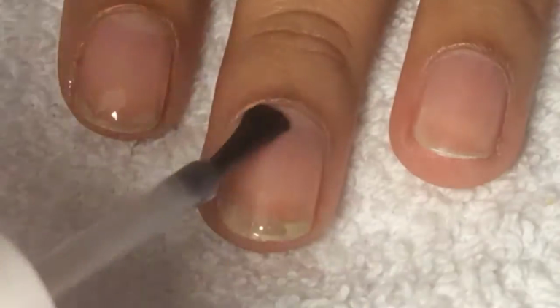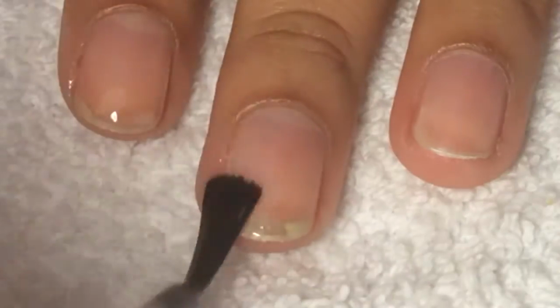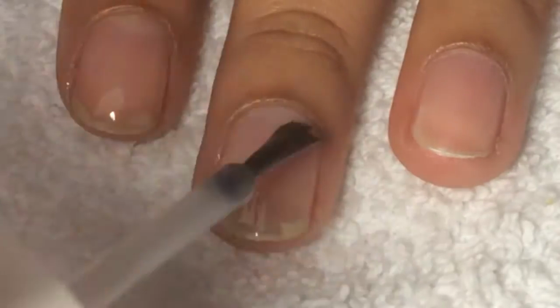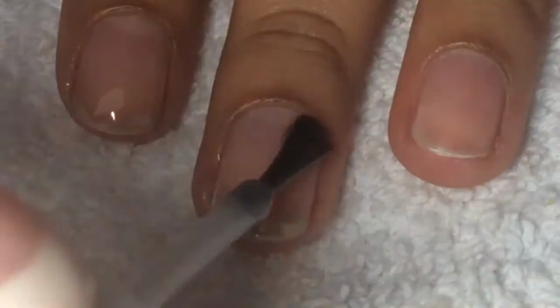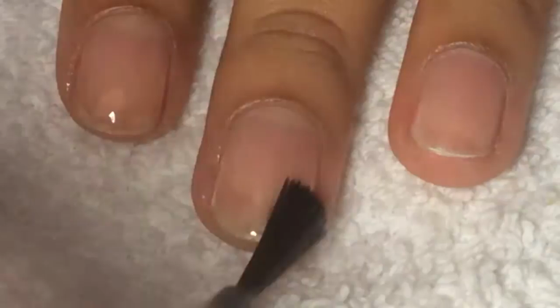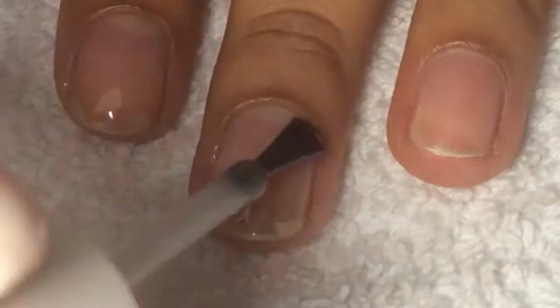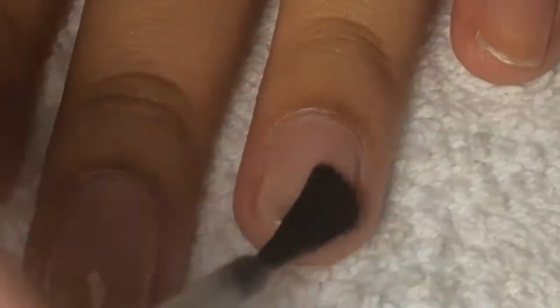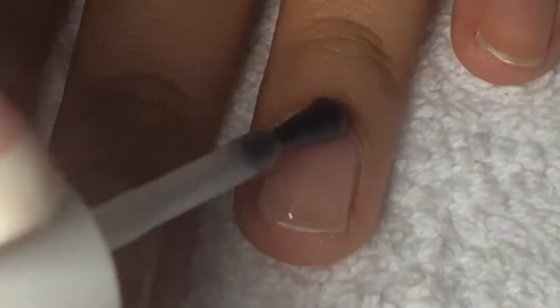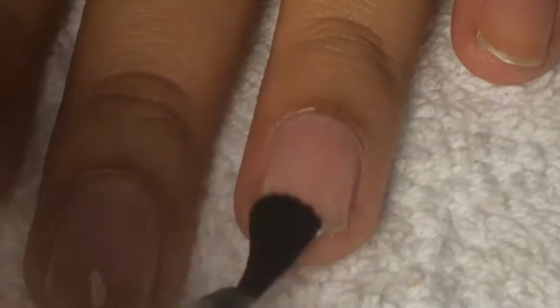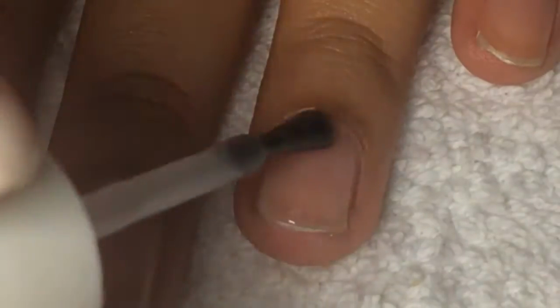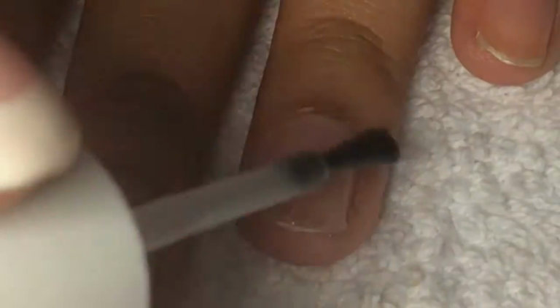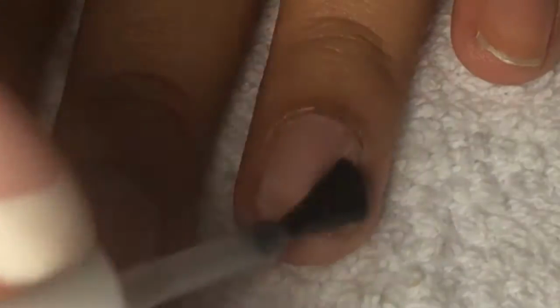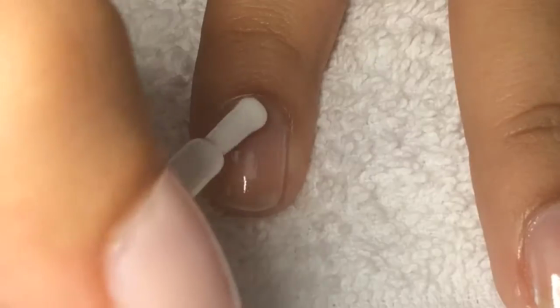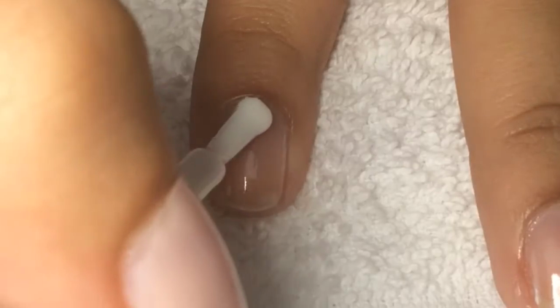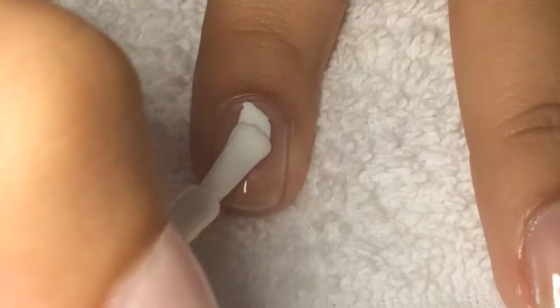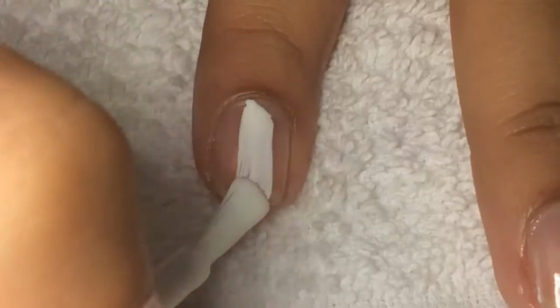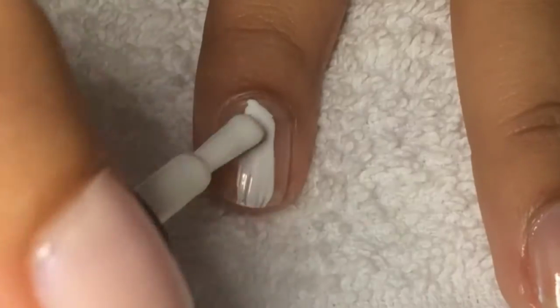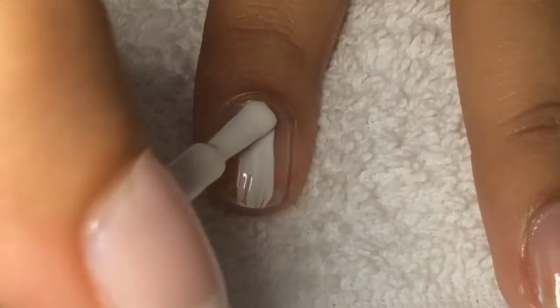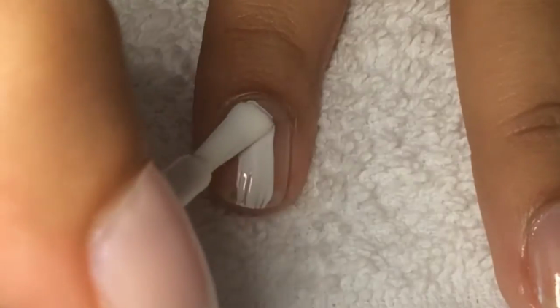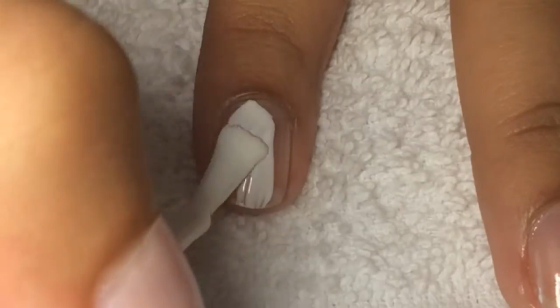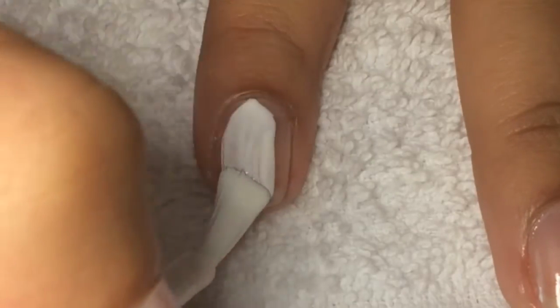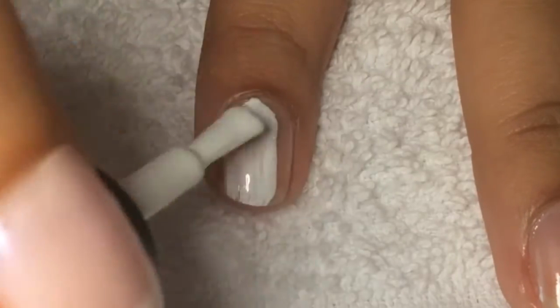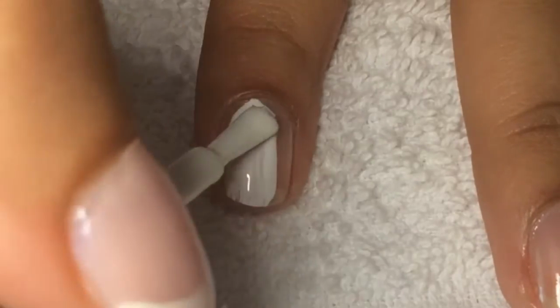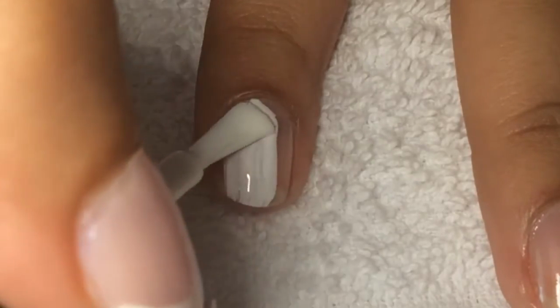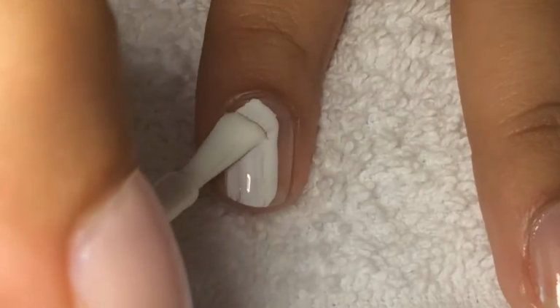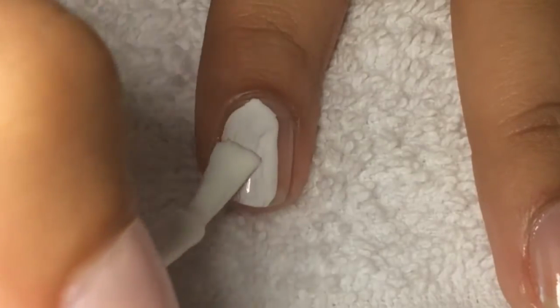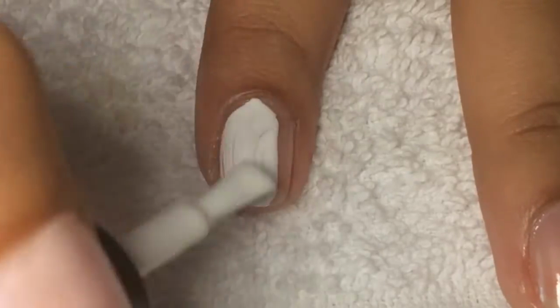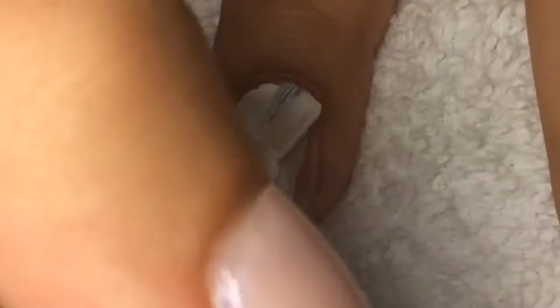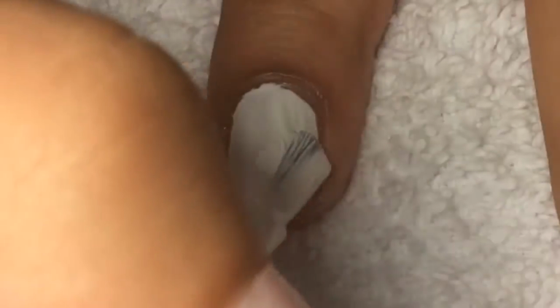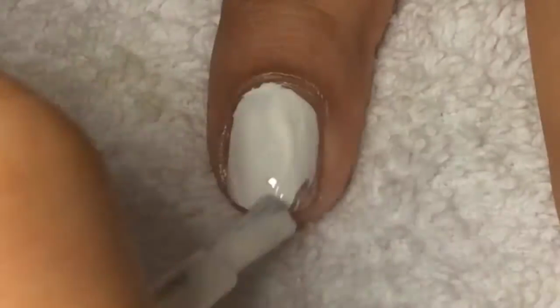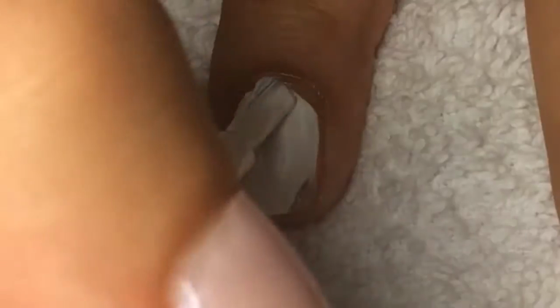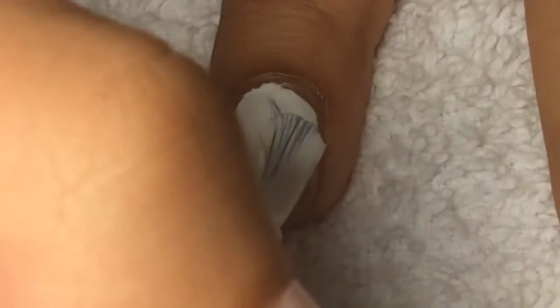First, apply your favorite base coat, and after that, only on your ring finger, apply a white nail polish. It doesn't have to be opaque.